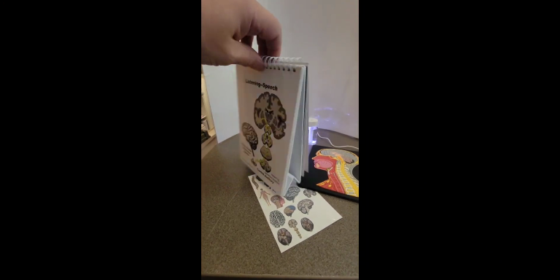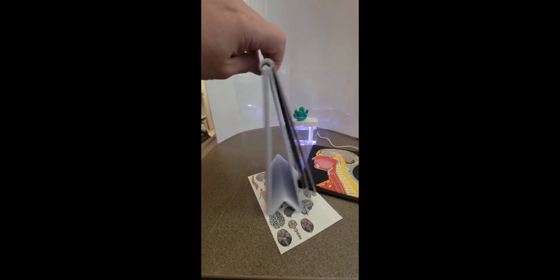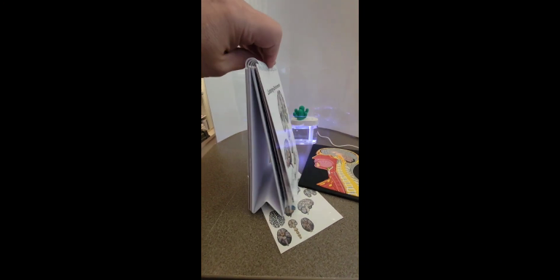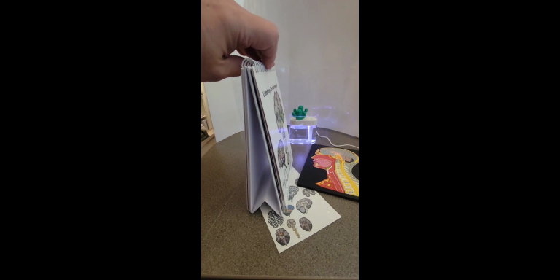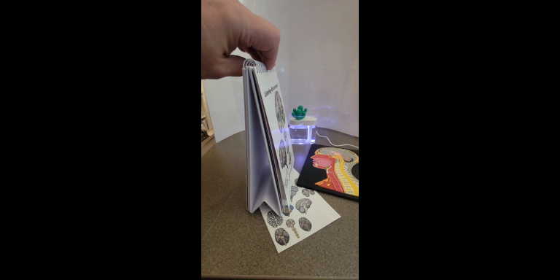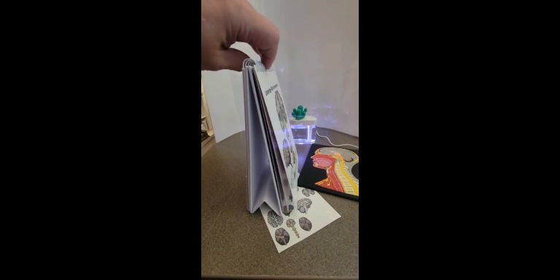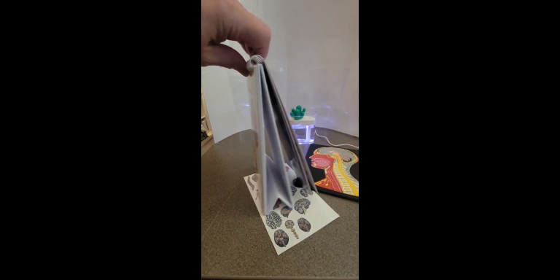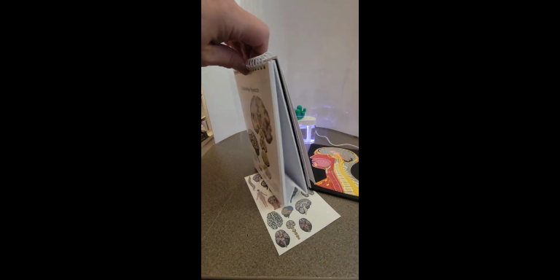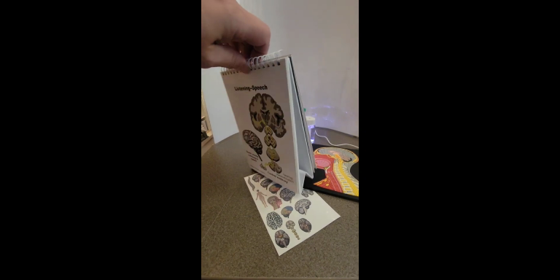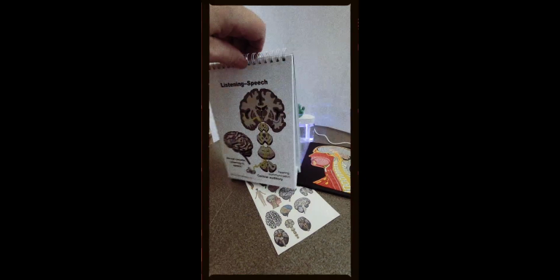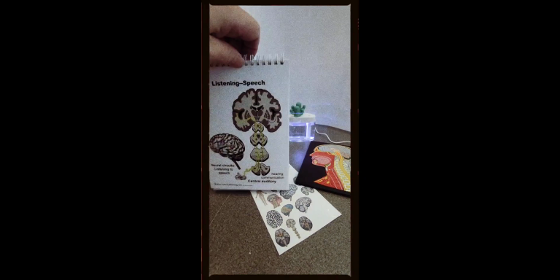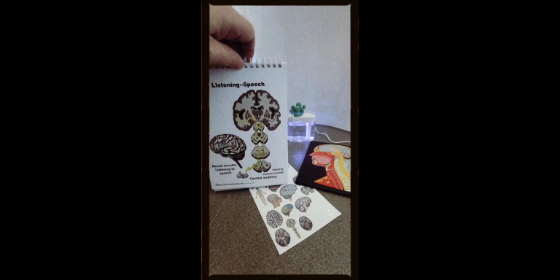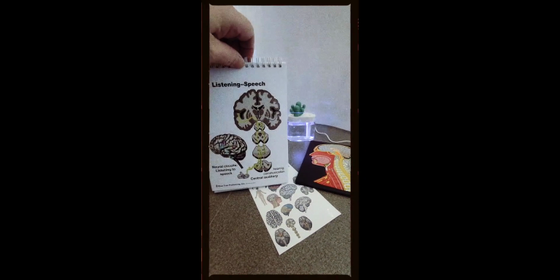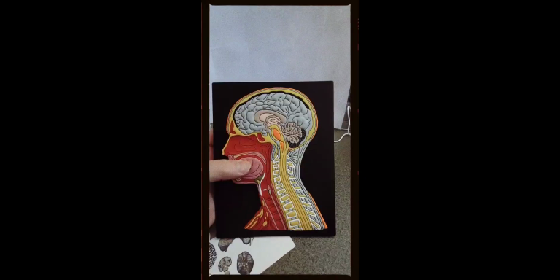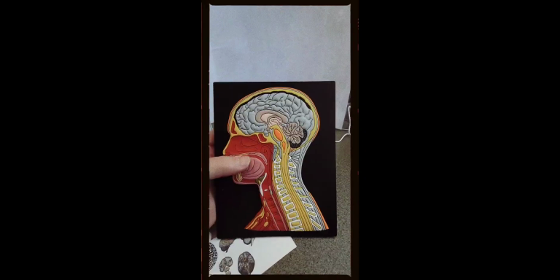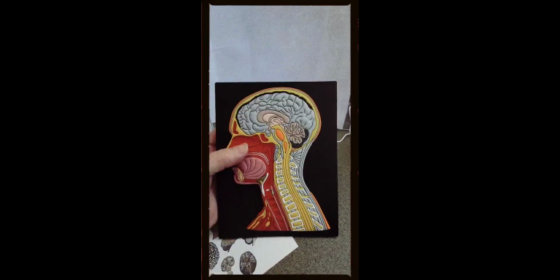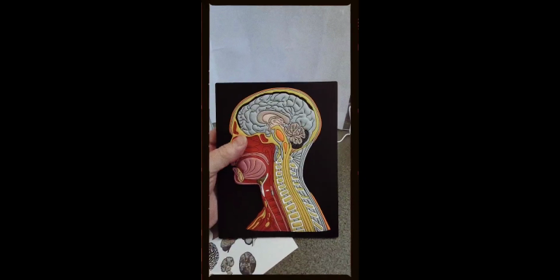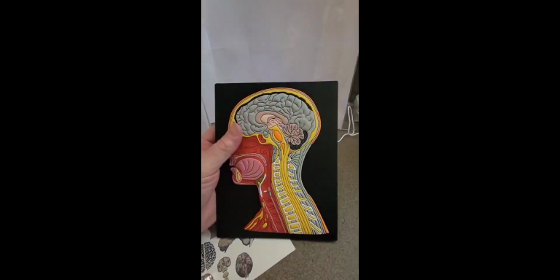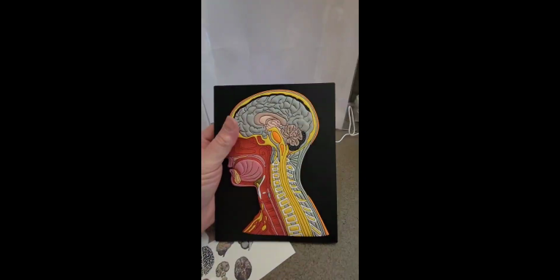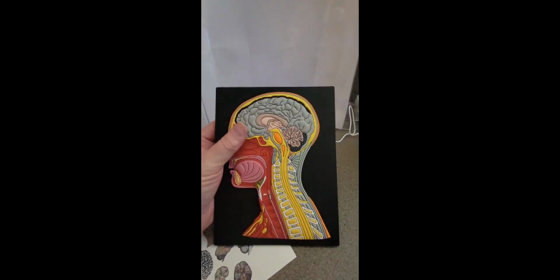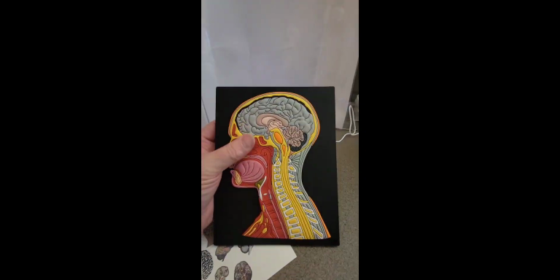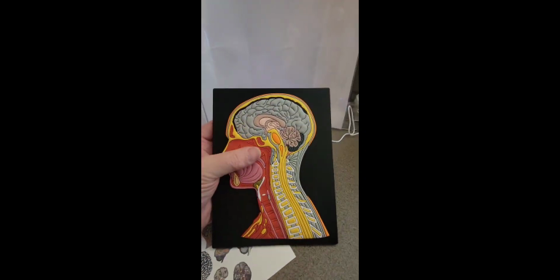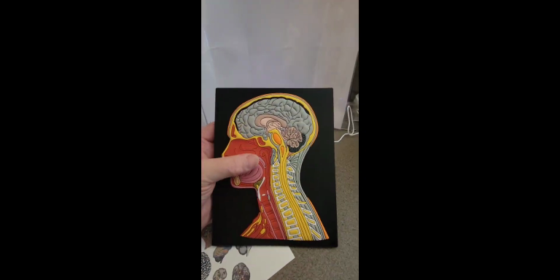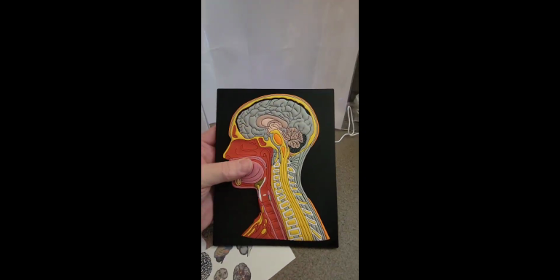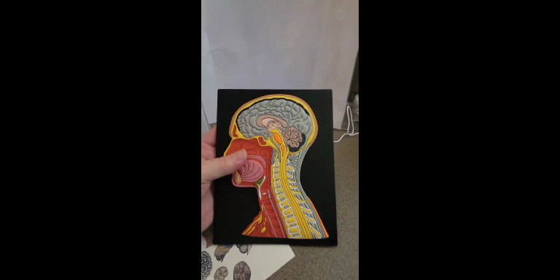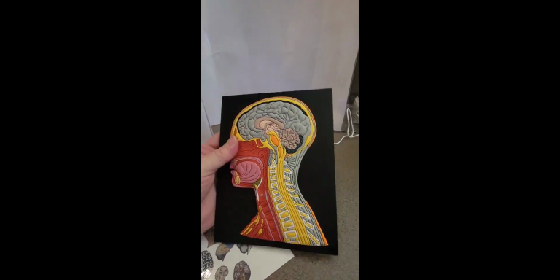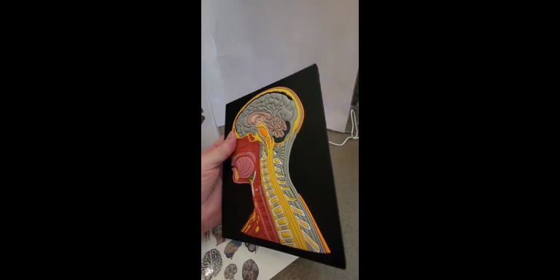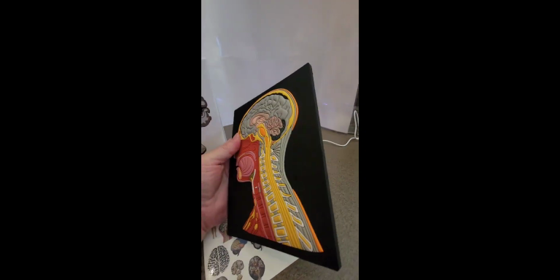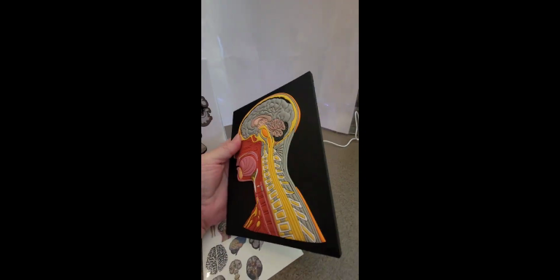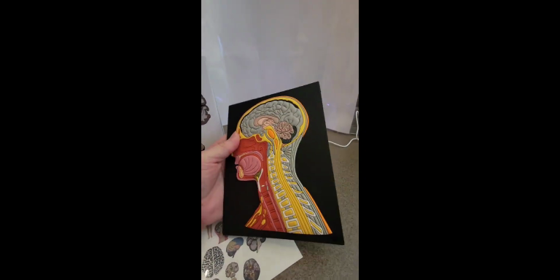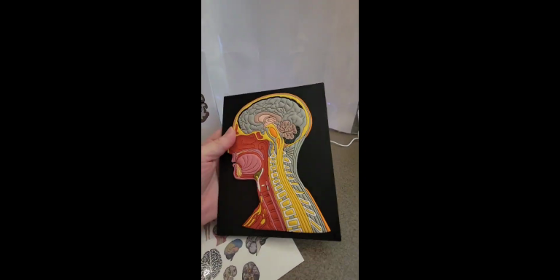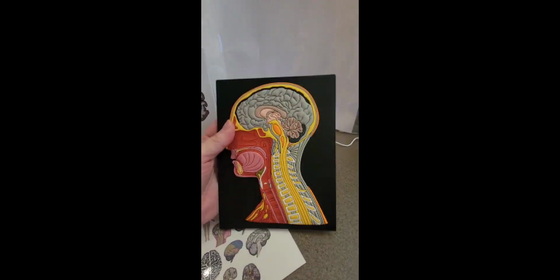Fits nicely on your desk. Also included is a brain — a nice model to show patients.